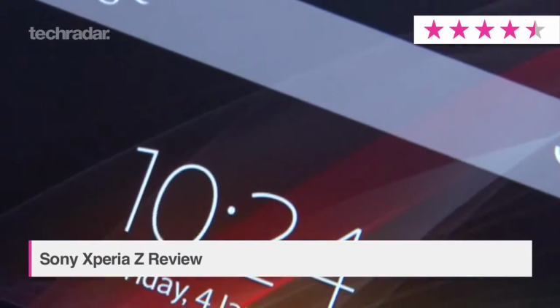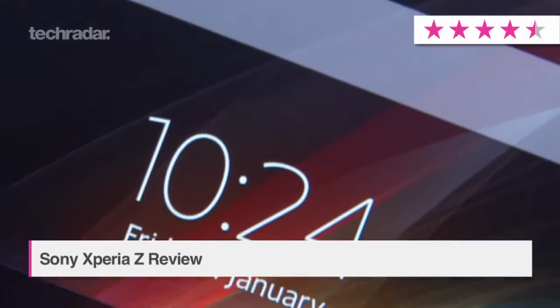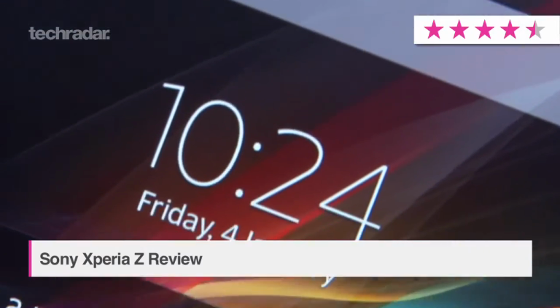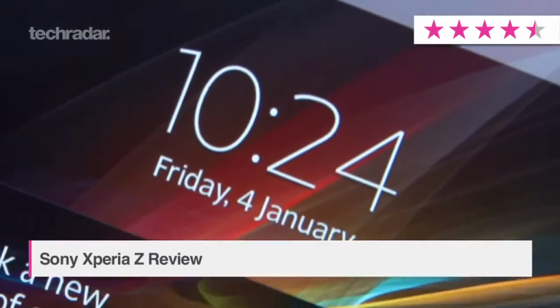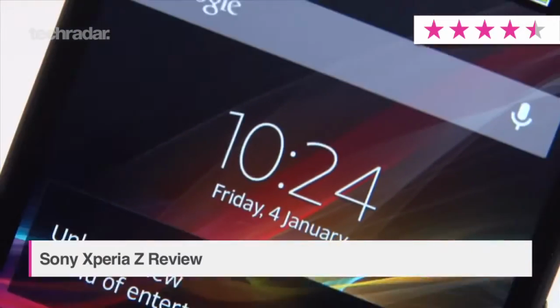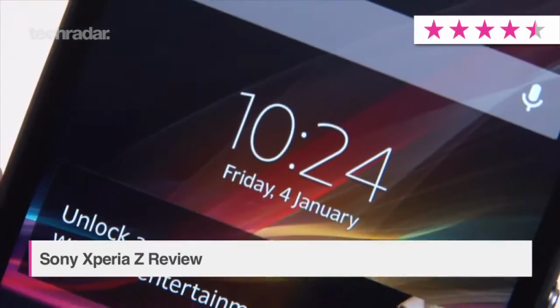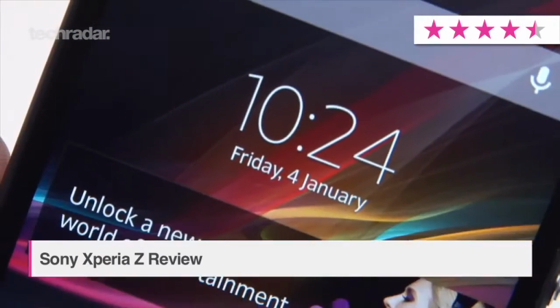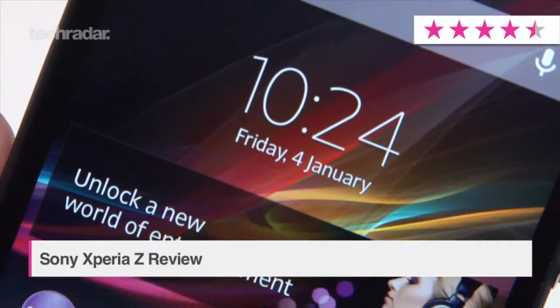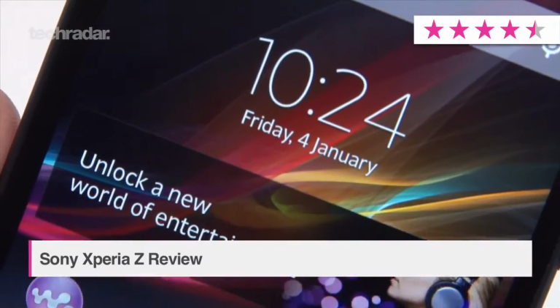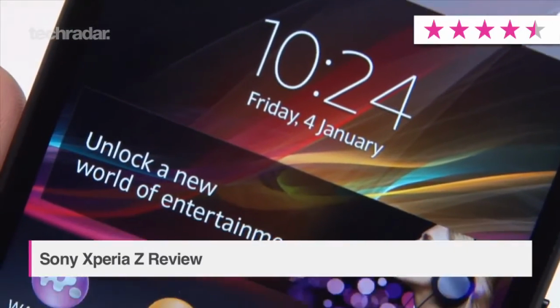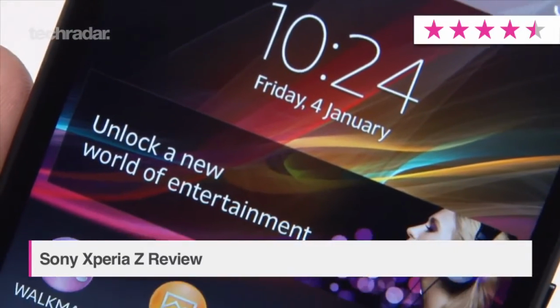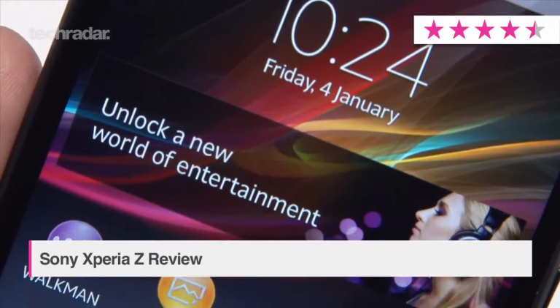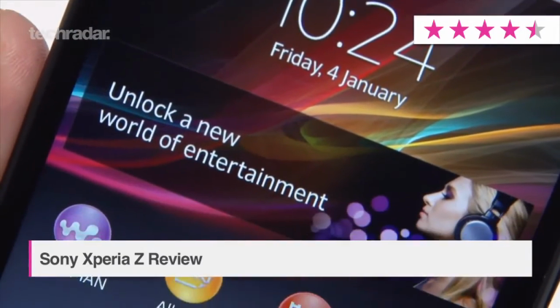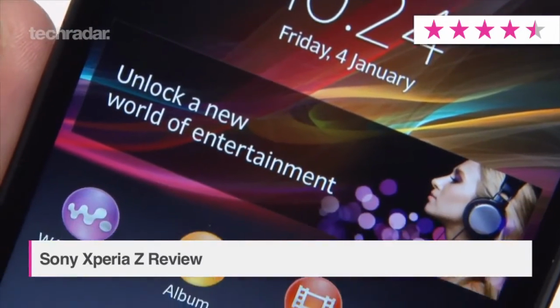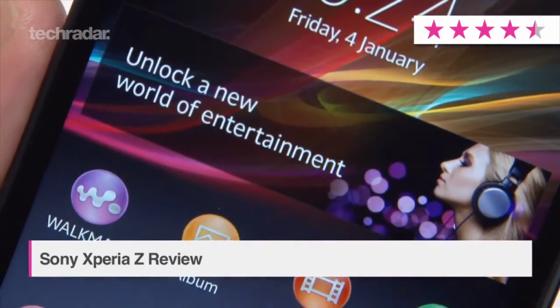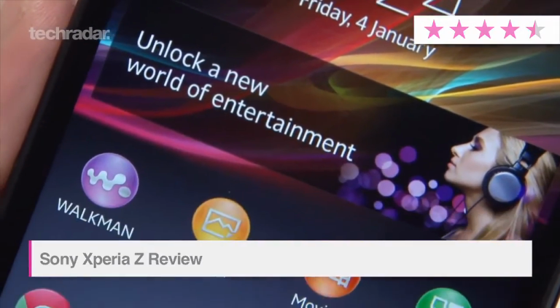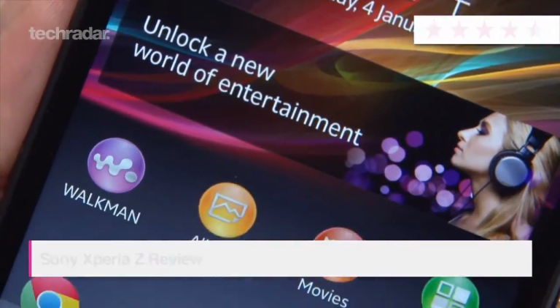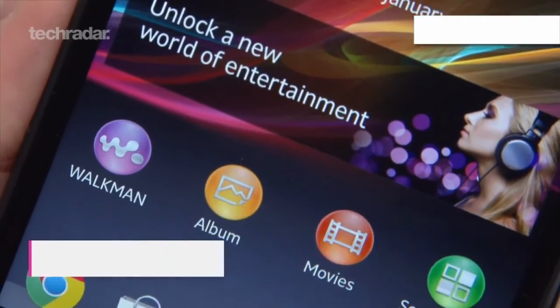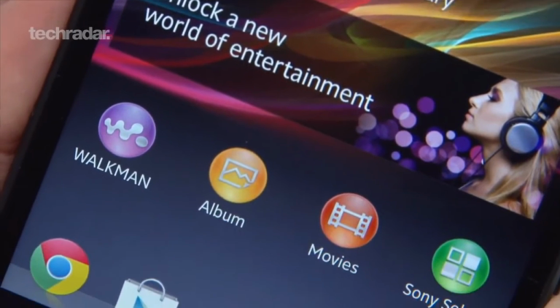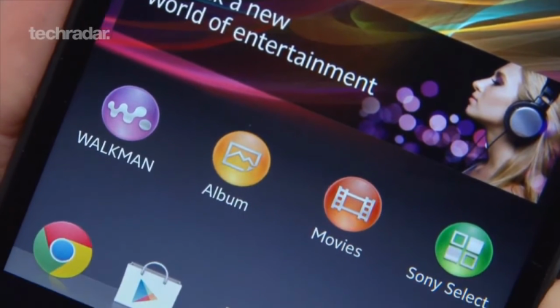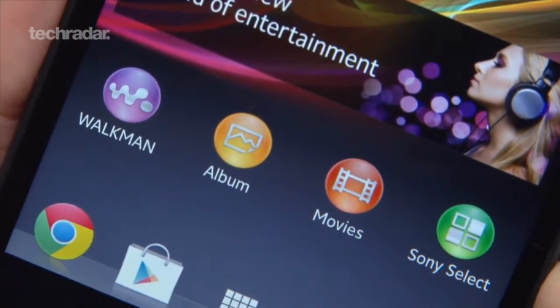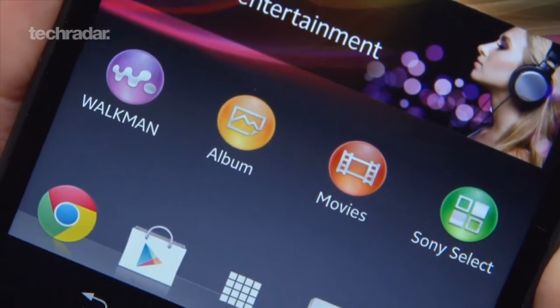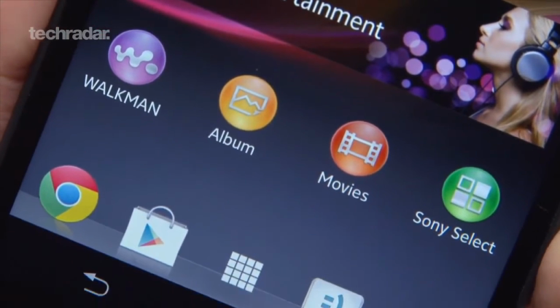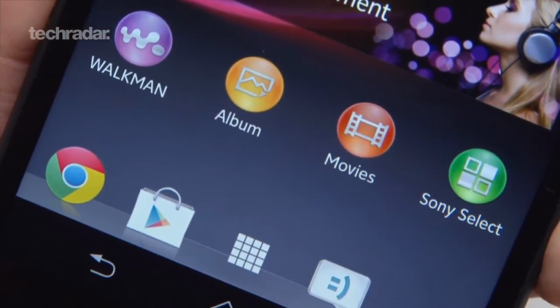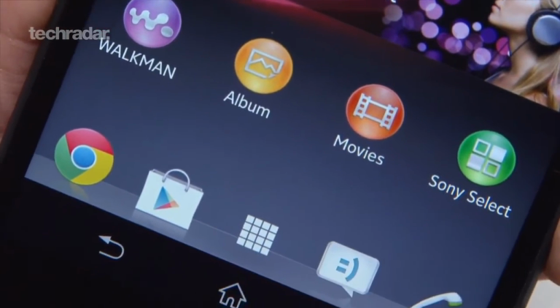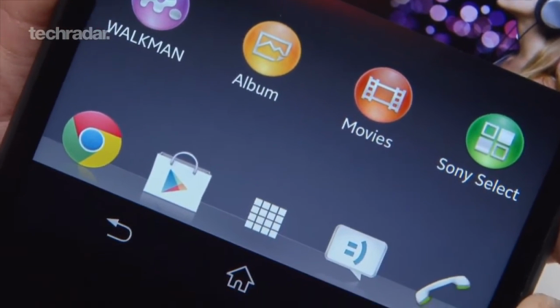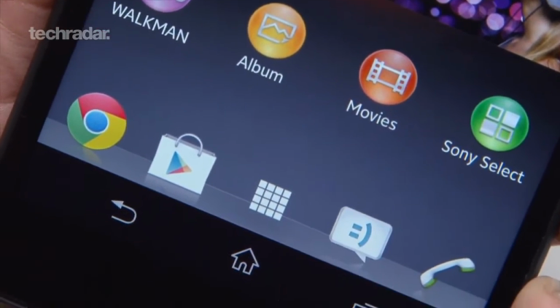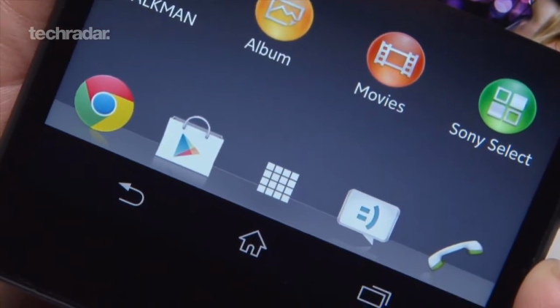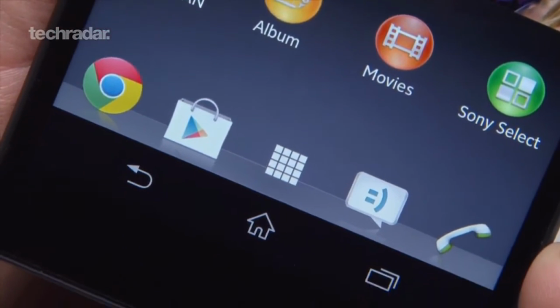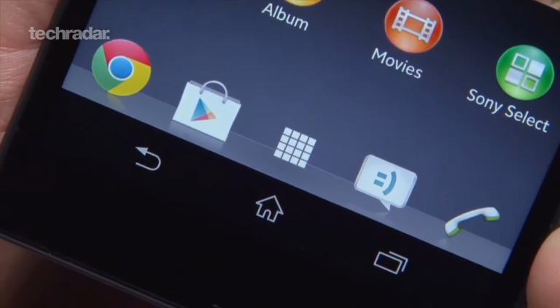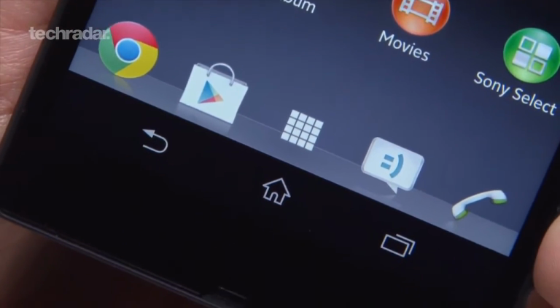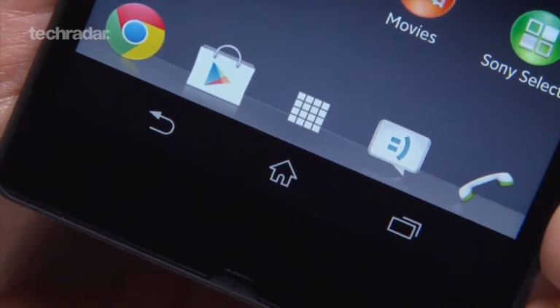We've been waiting for a killer smartphone from Sony for some time now, and we're glad to say the company has finally delivered with a 4G enabled Xperia Z.